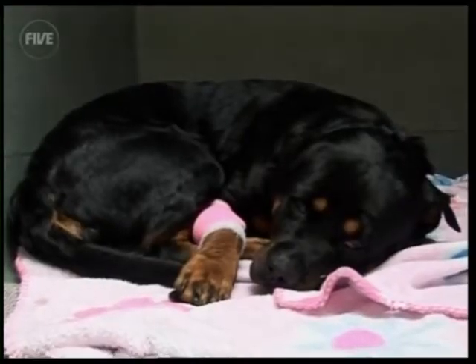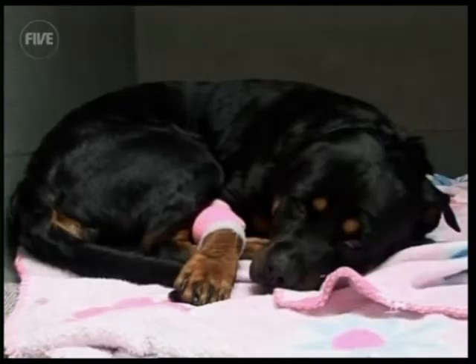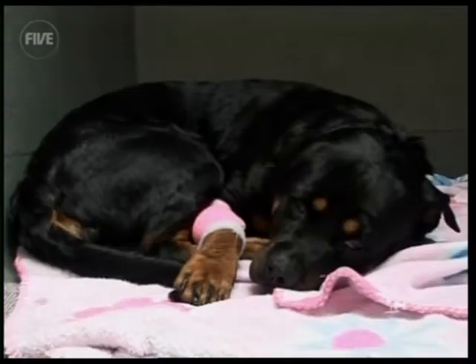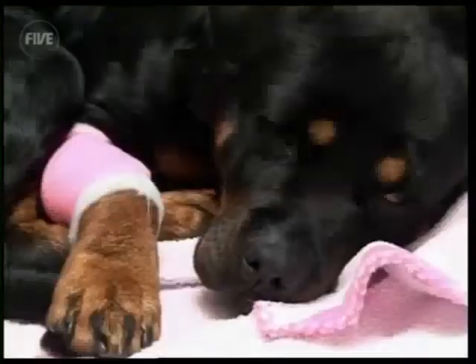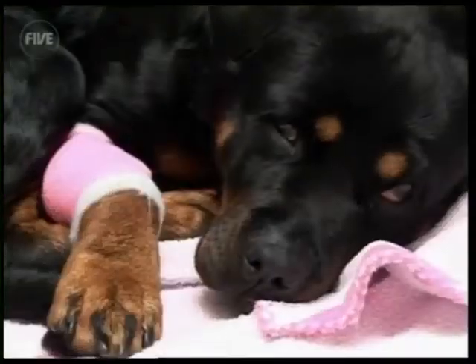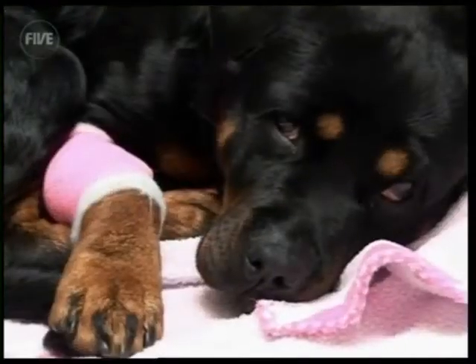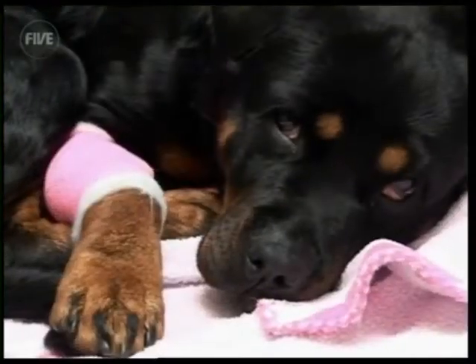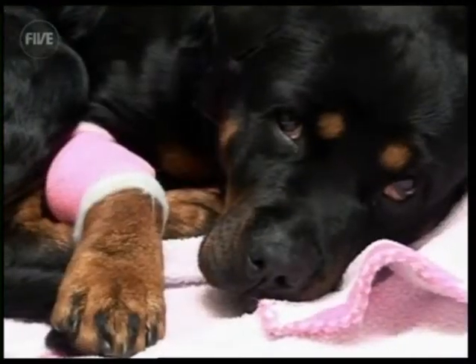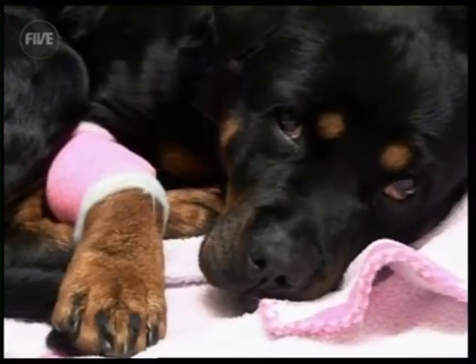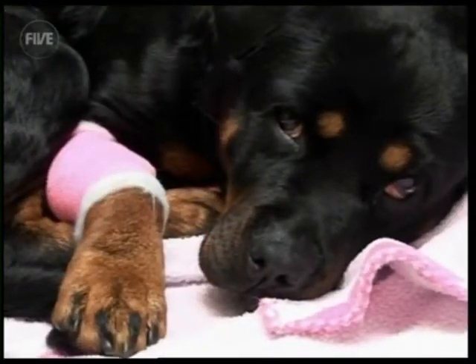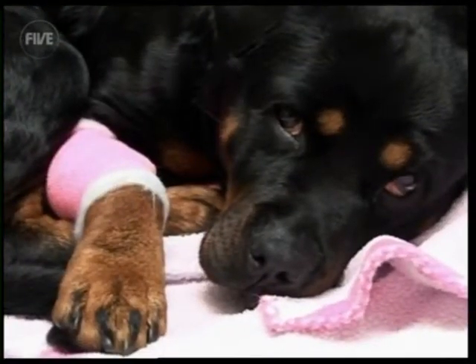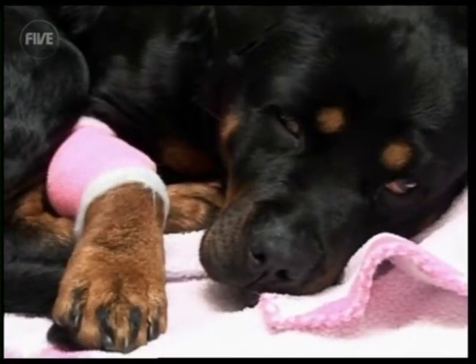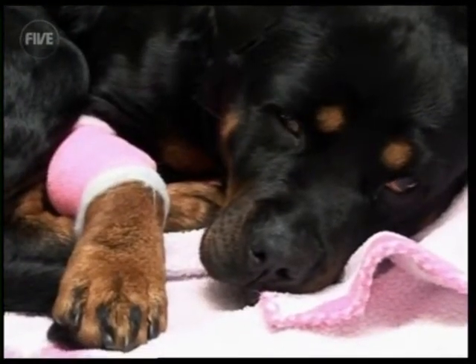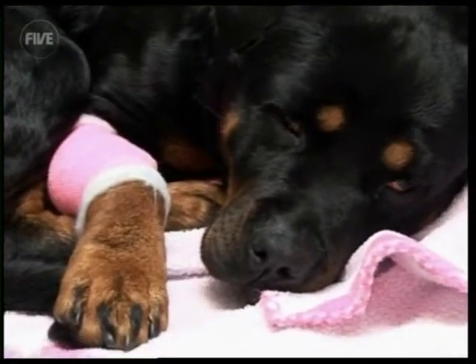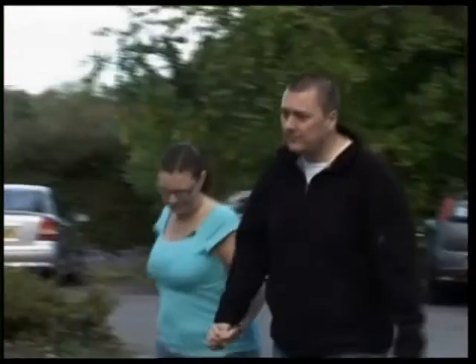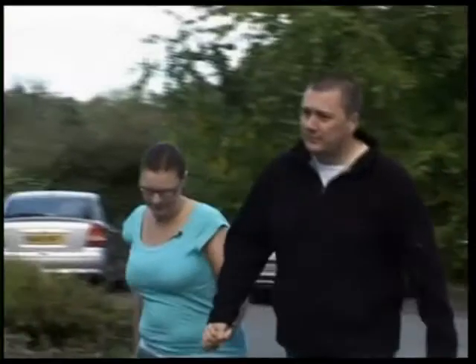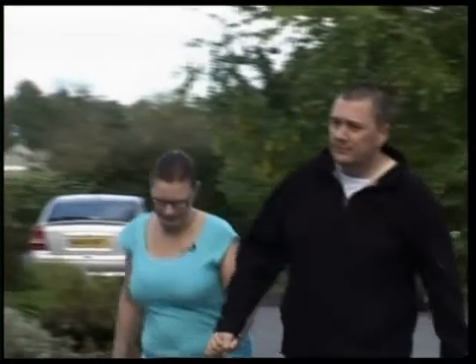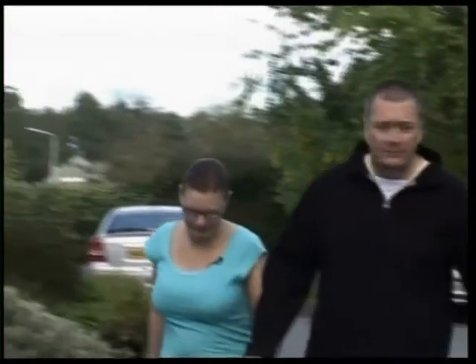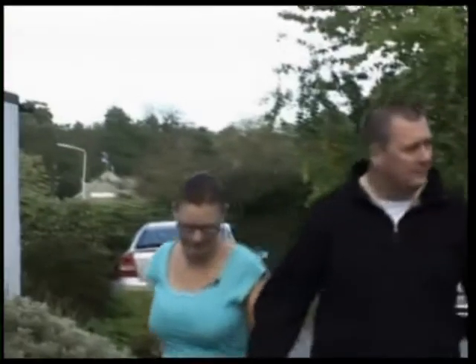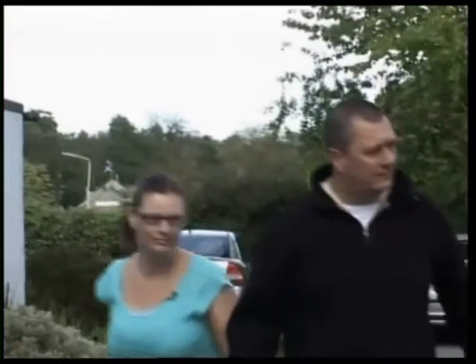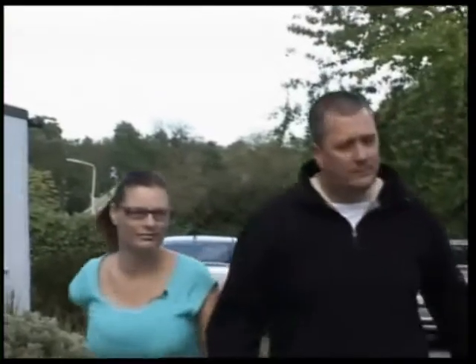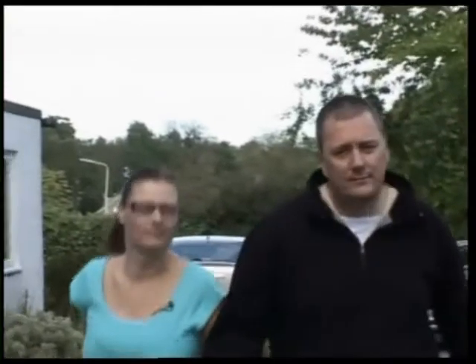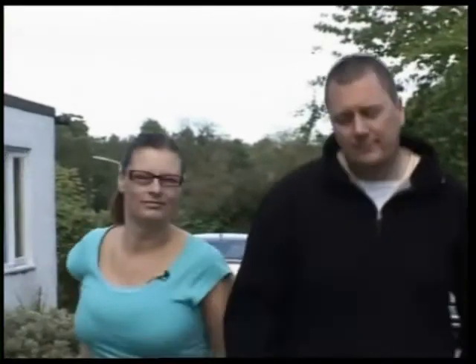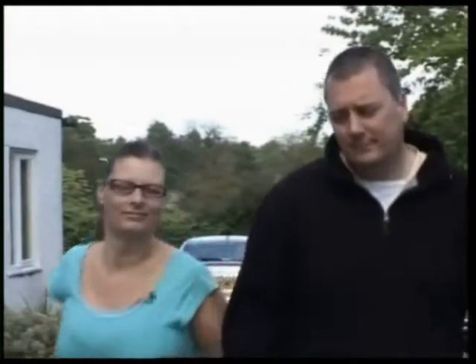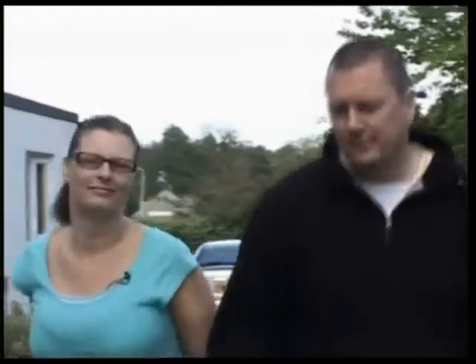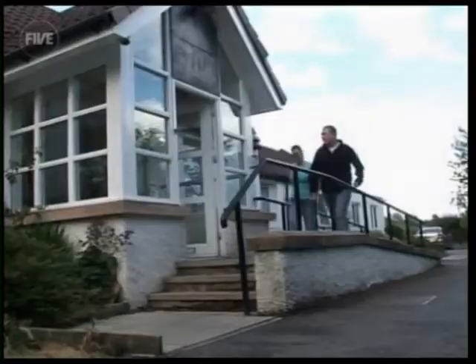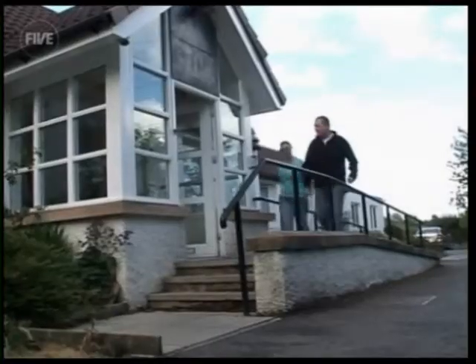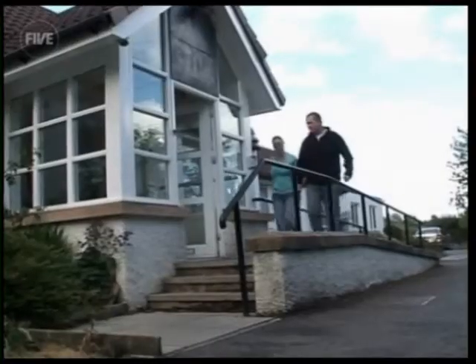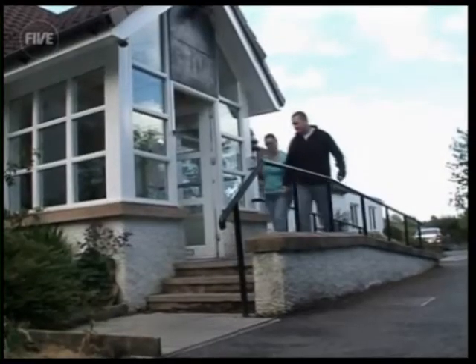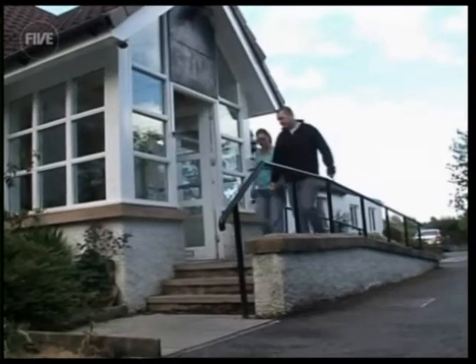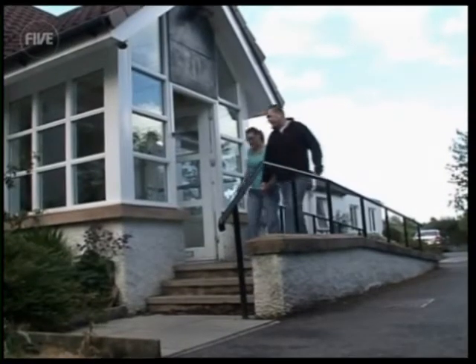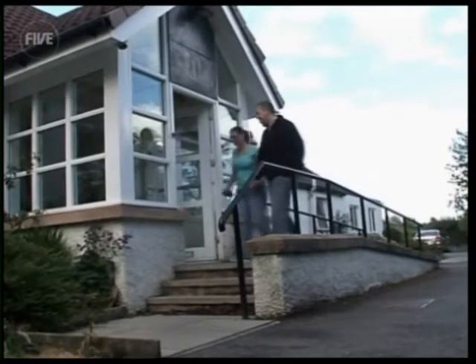Molko's placed in a holding pen to recover. Just a short time later, her owners arrive to collect their drowsy companion.